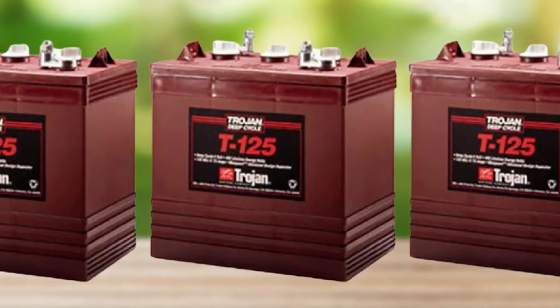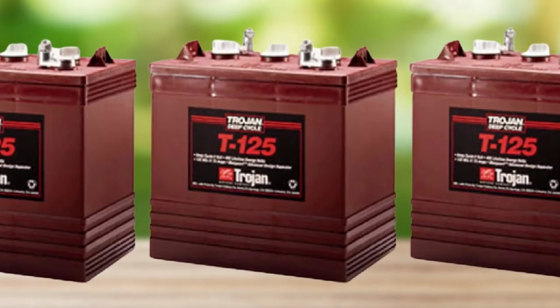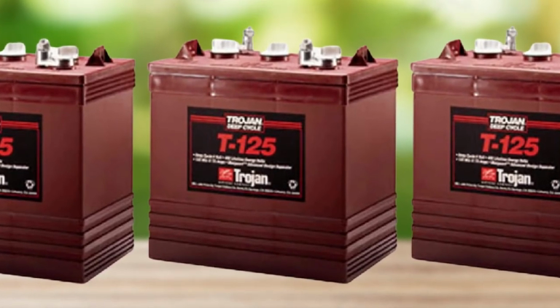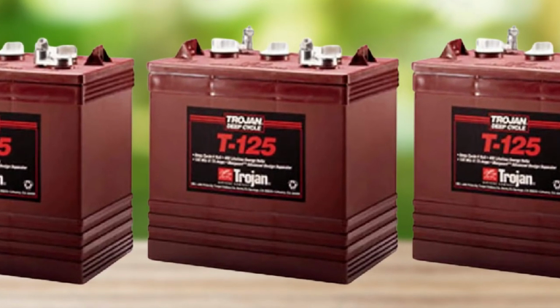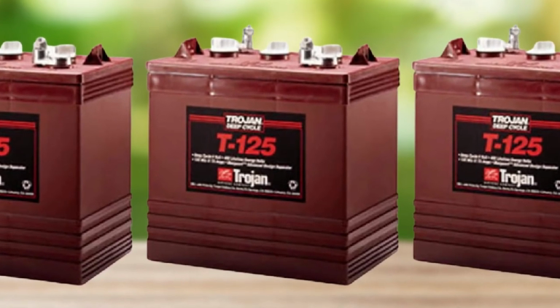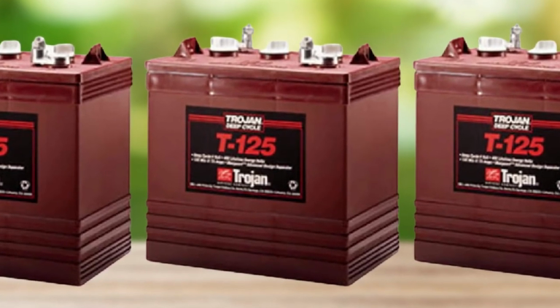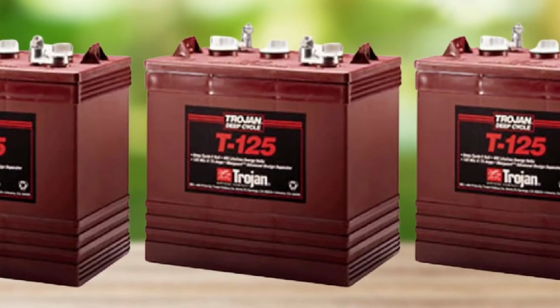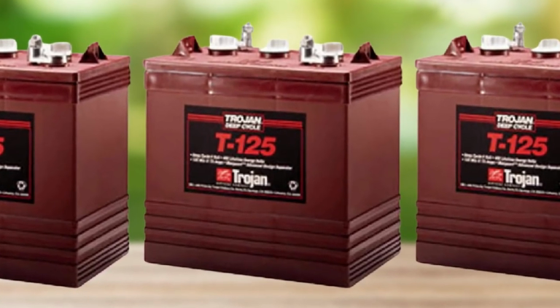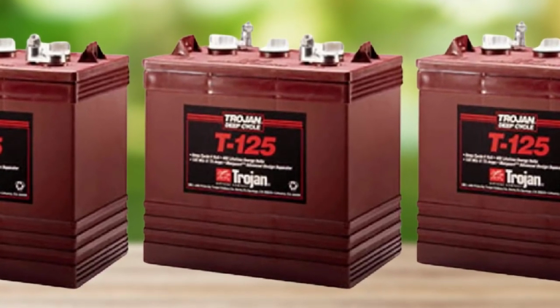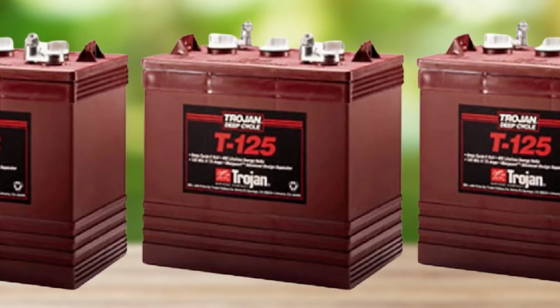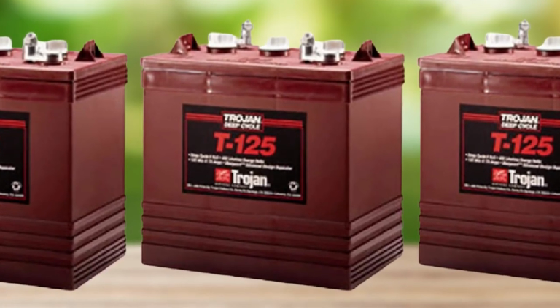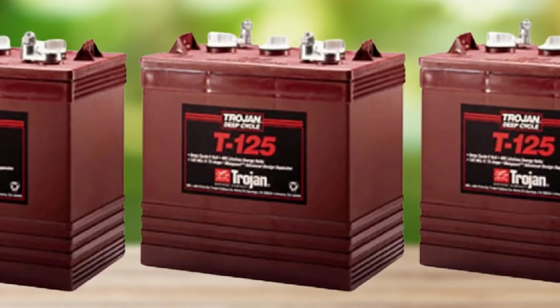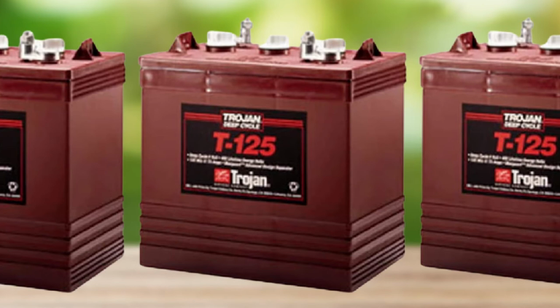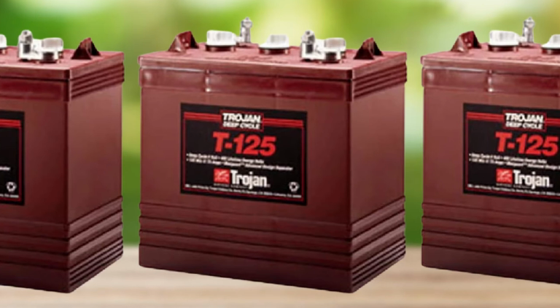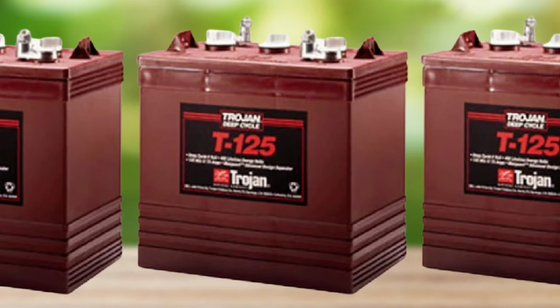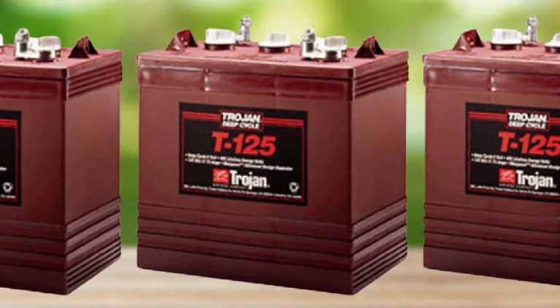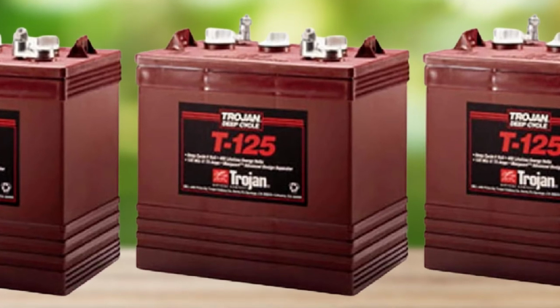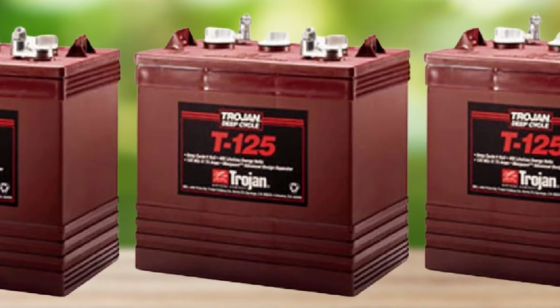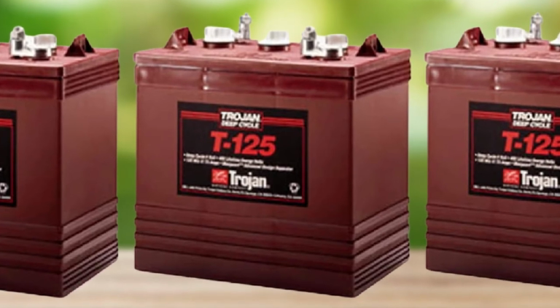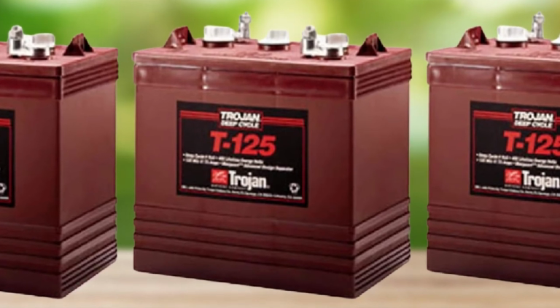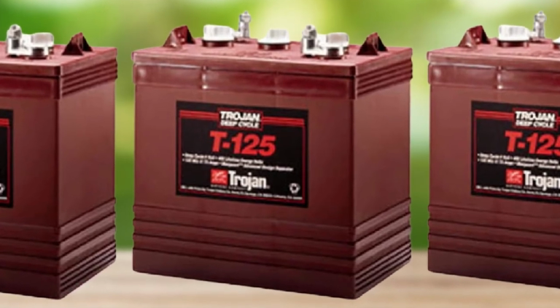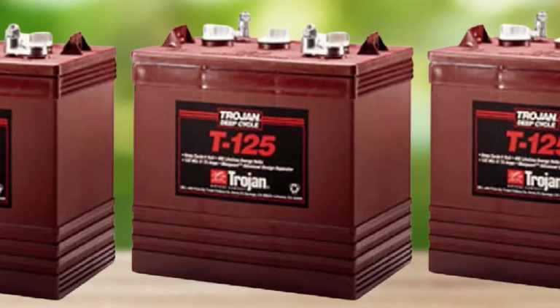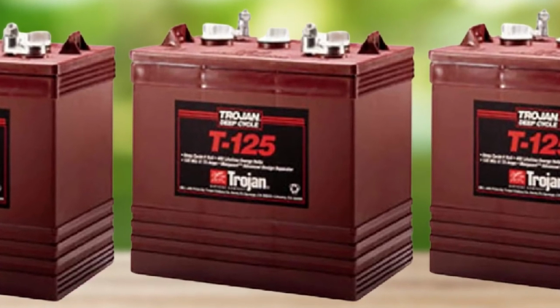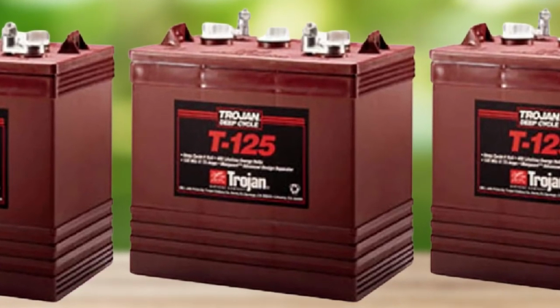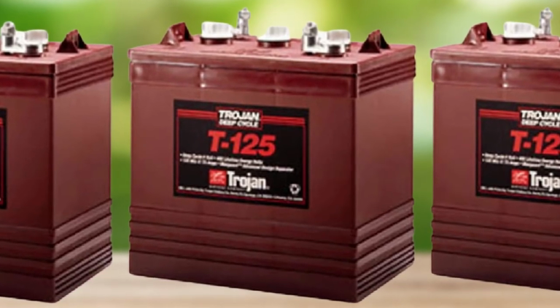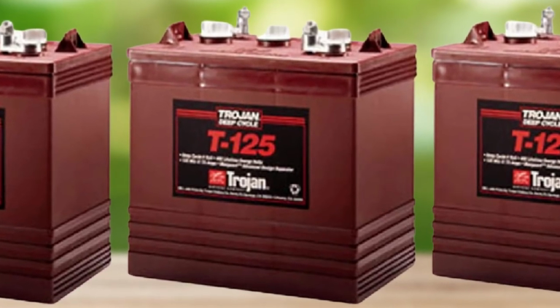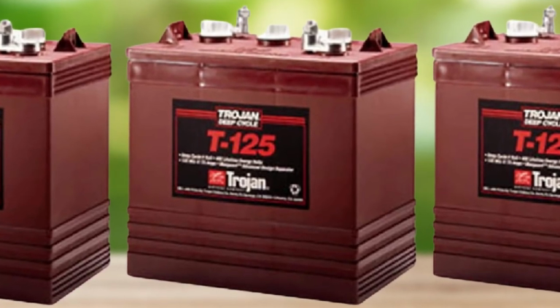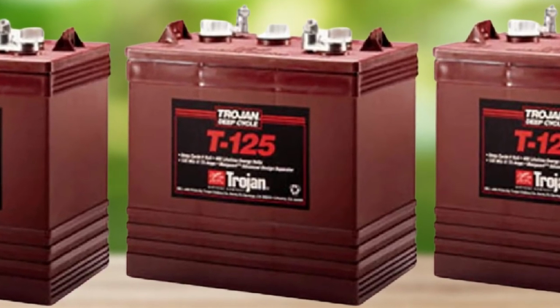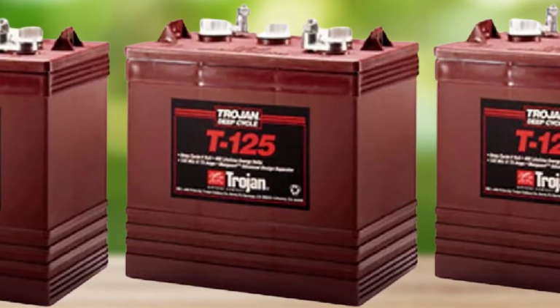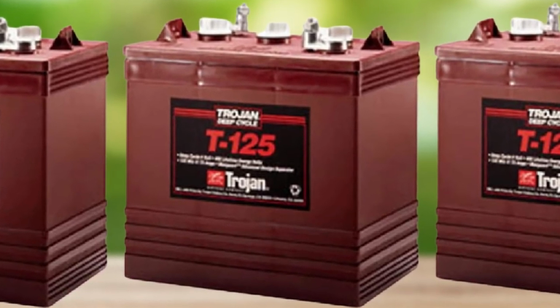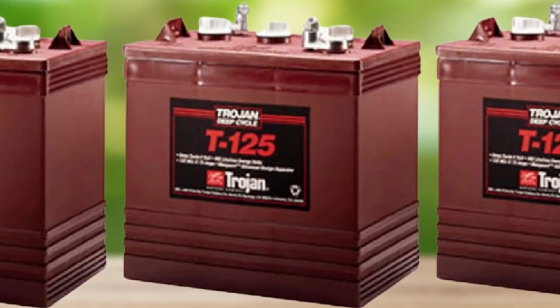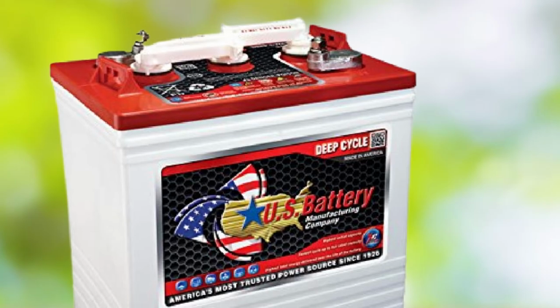Many seasoned golf cart owners will tell you that the Trojan batteries have cost the most up front, but they have lasted the longest.